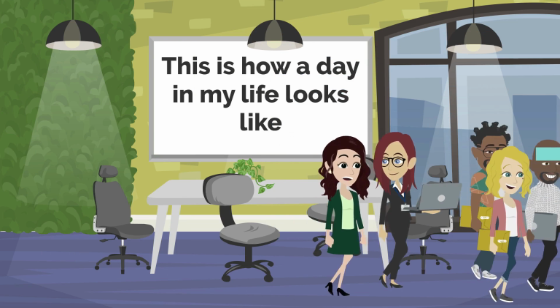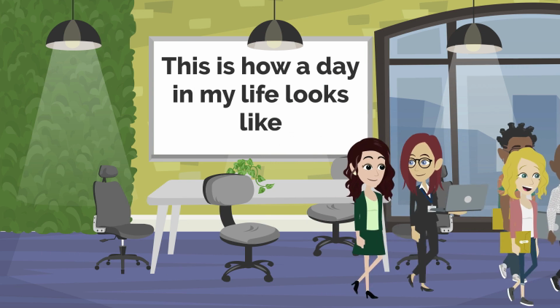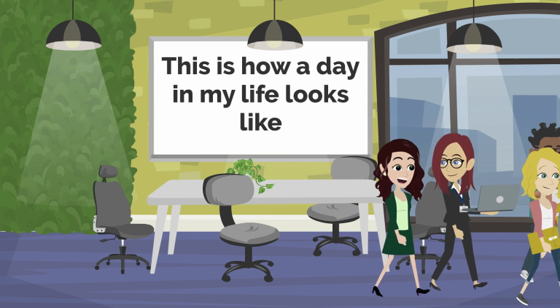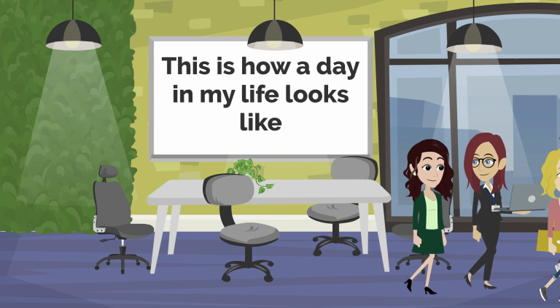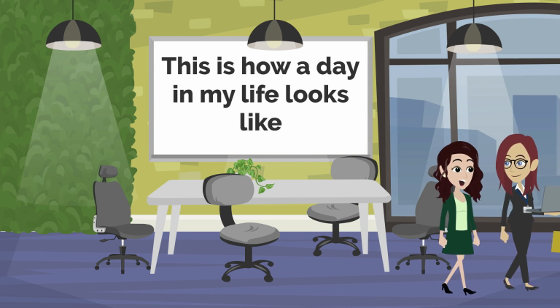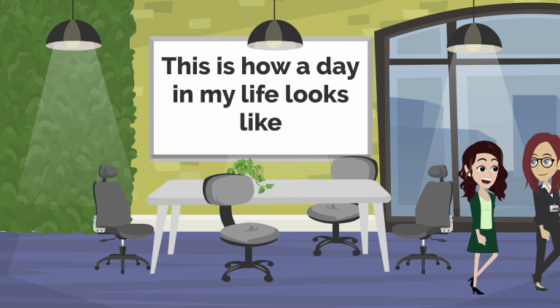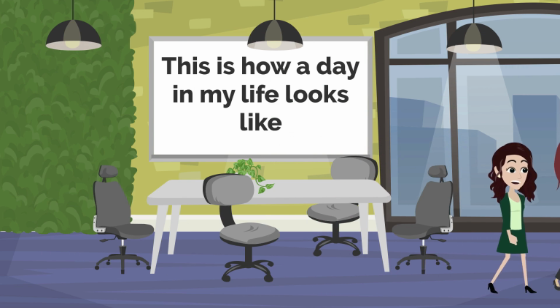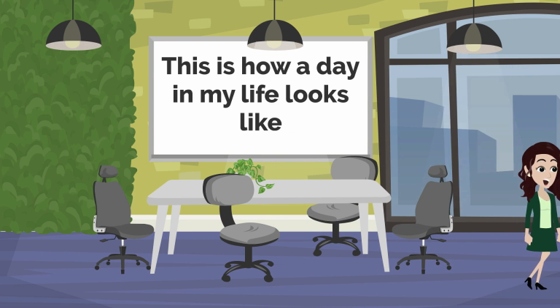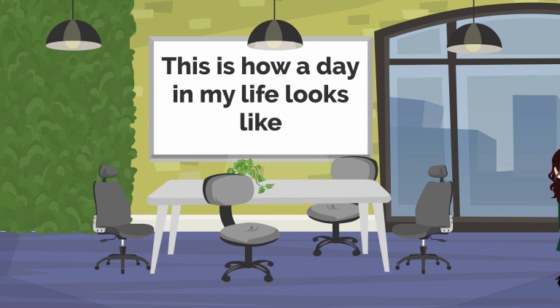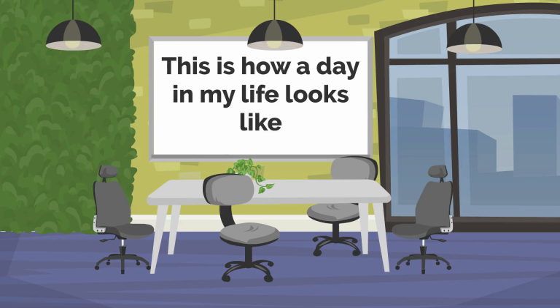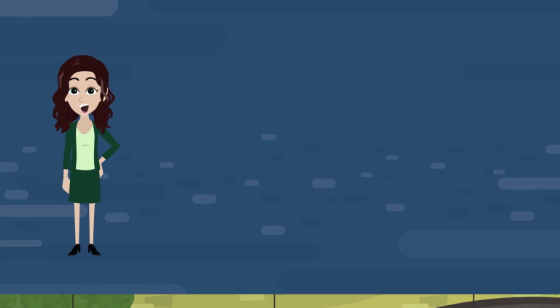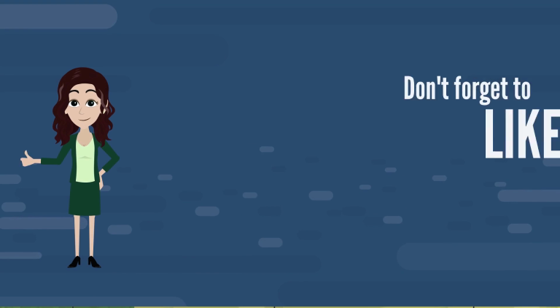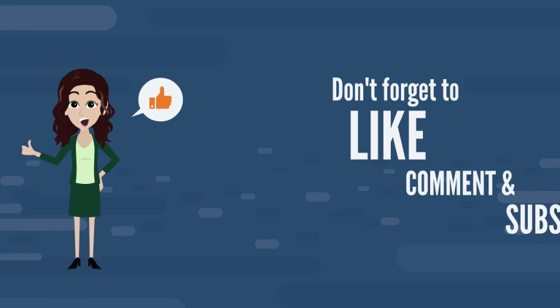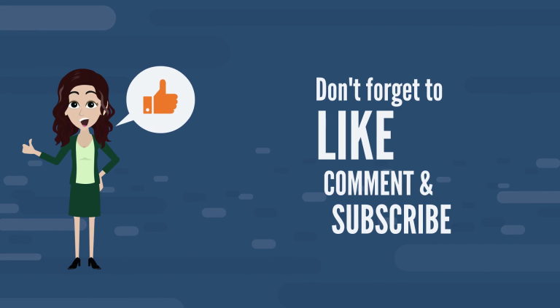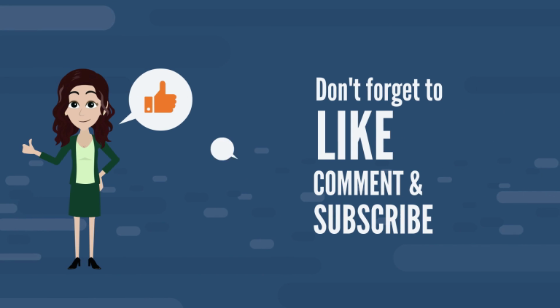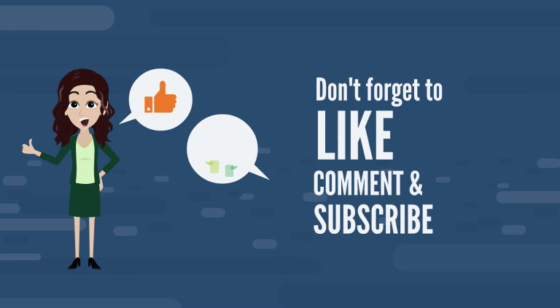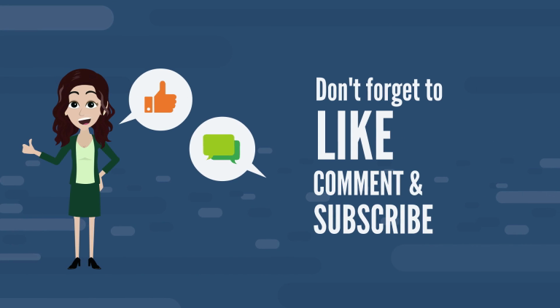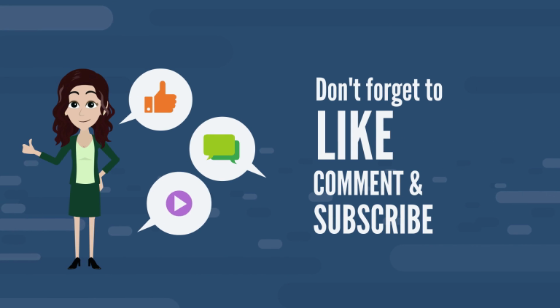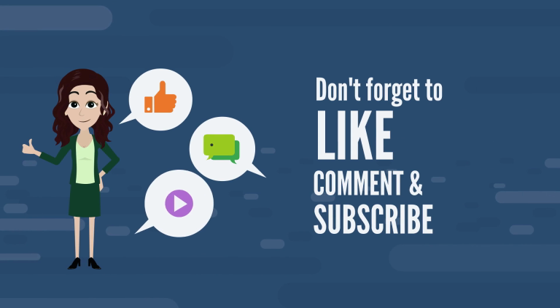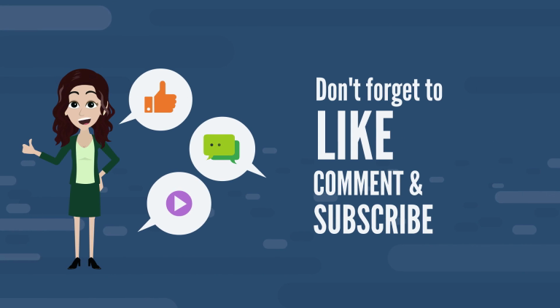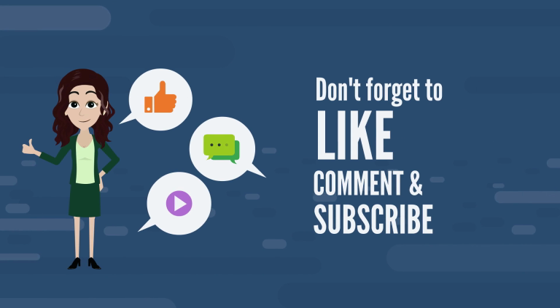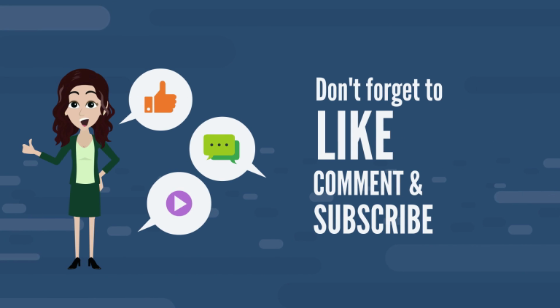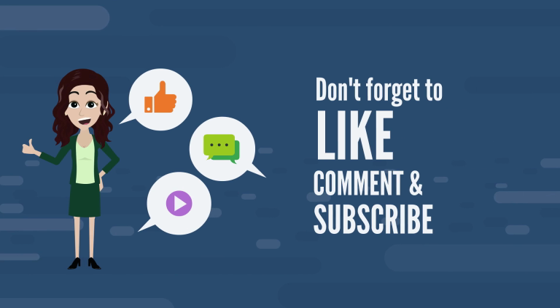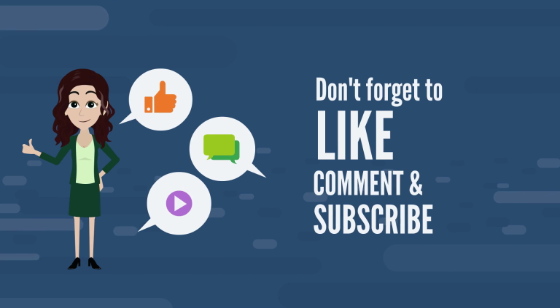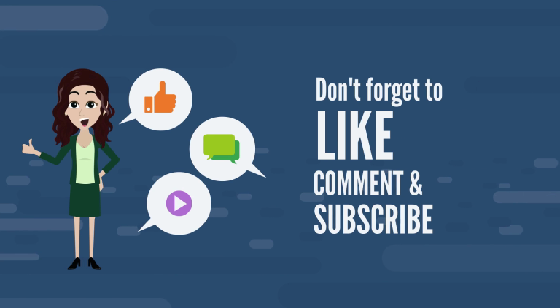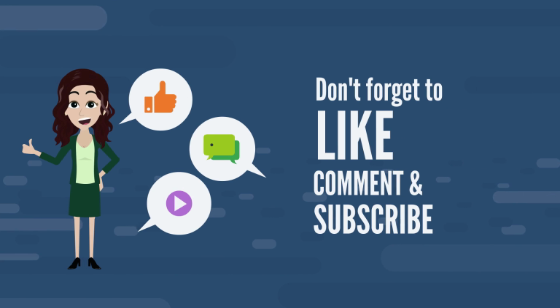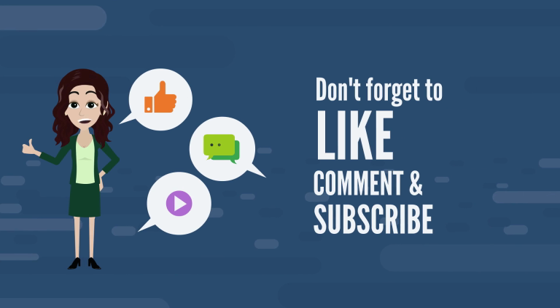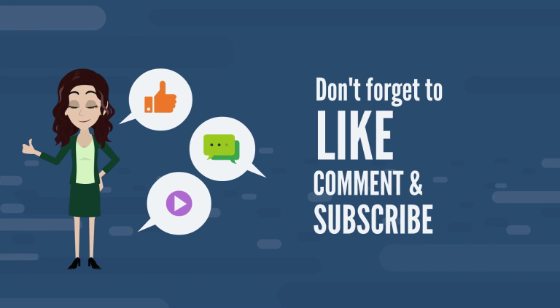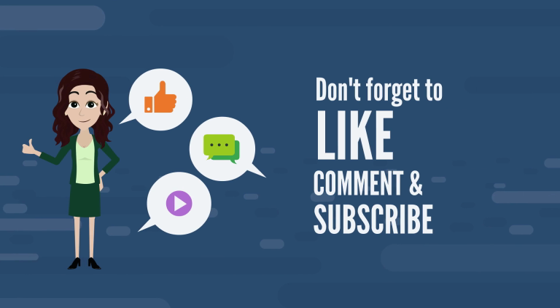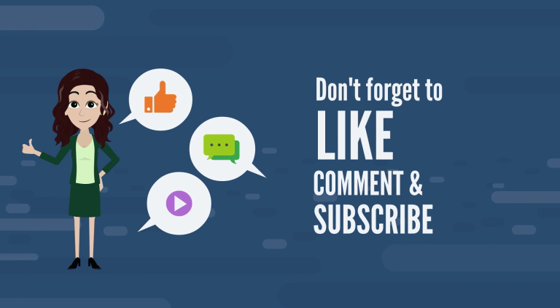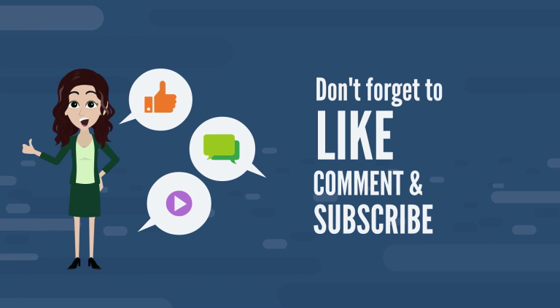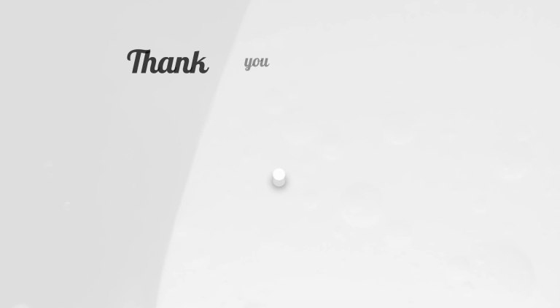This is how a day in my life looks like. Please feel free to ask questions in the comments. Thank you so much.